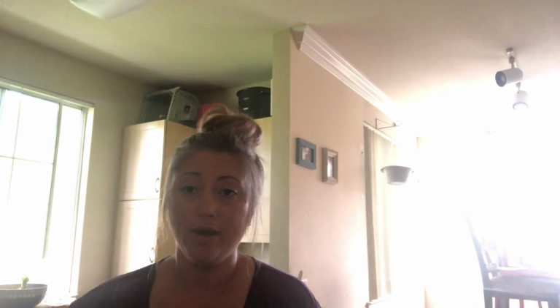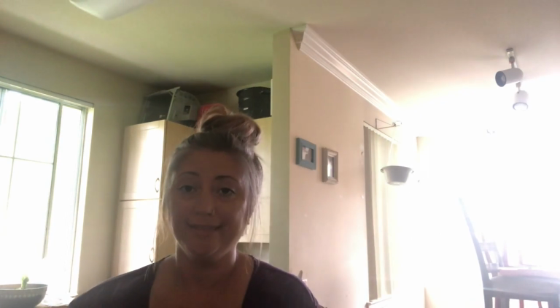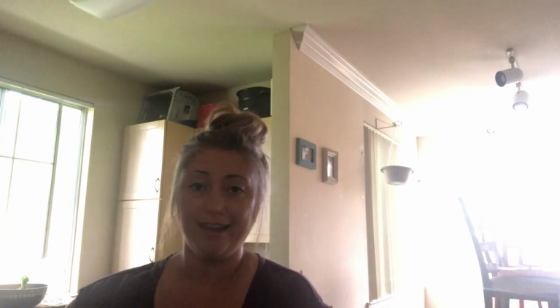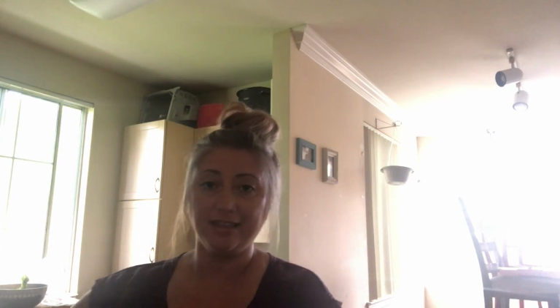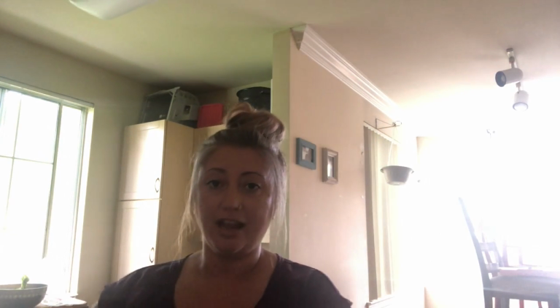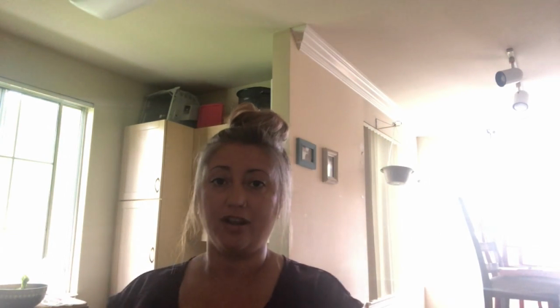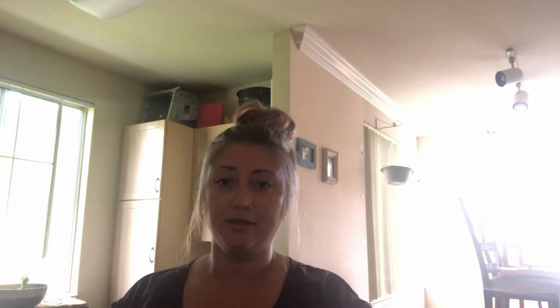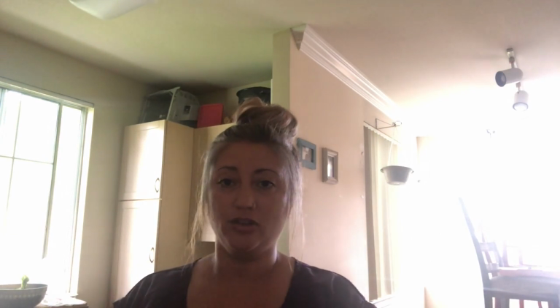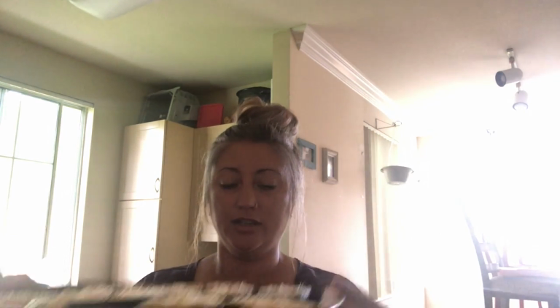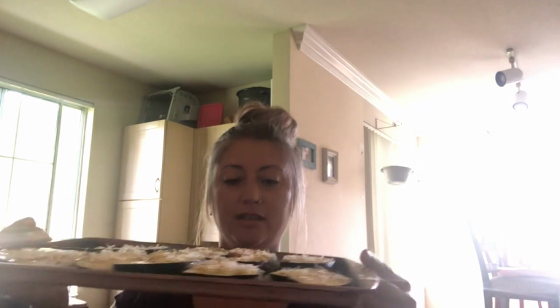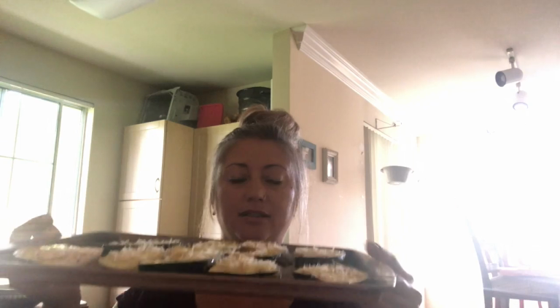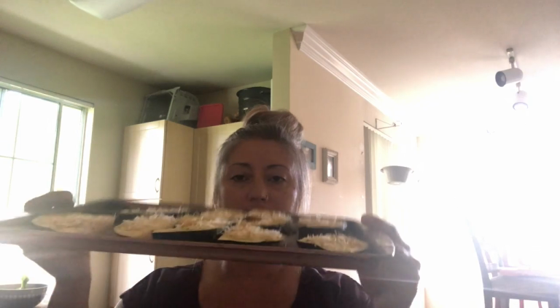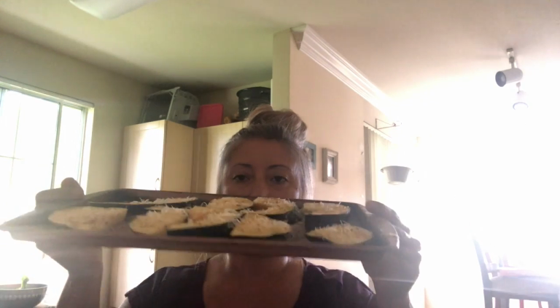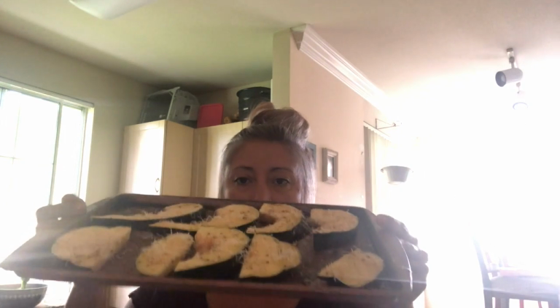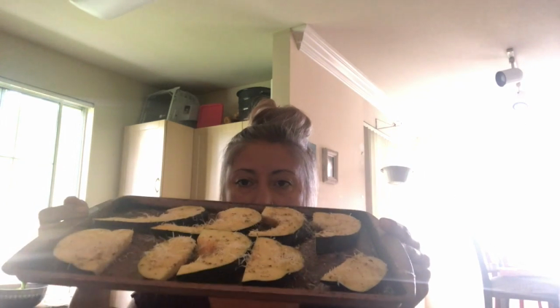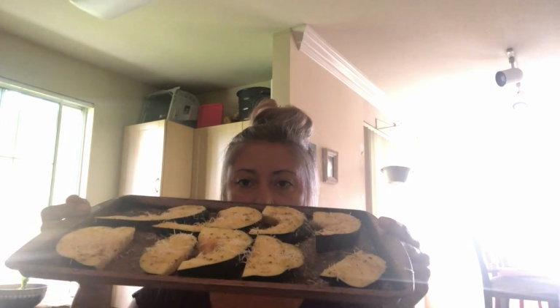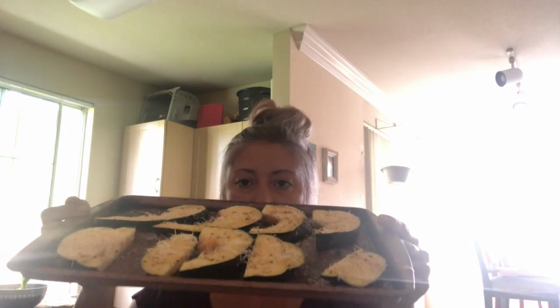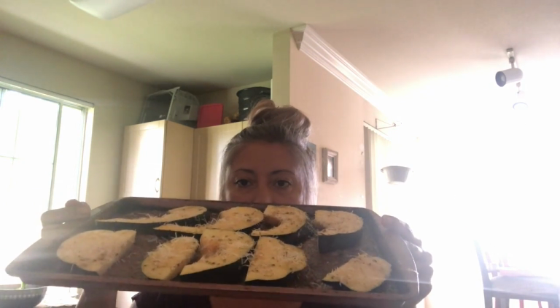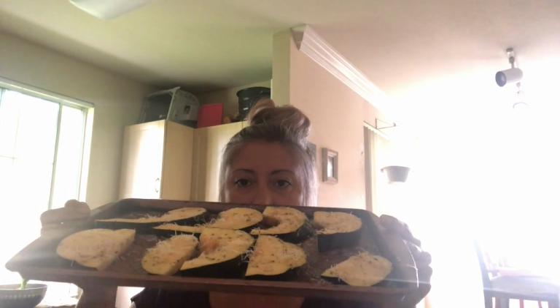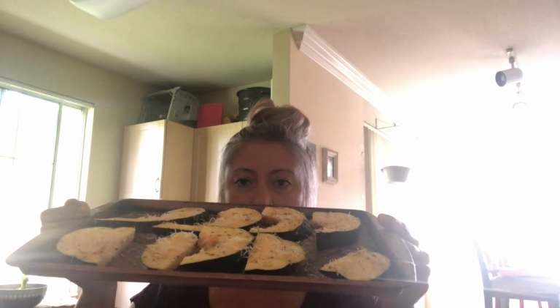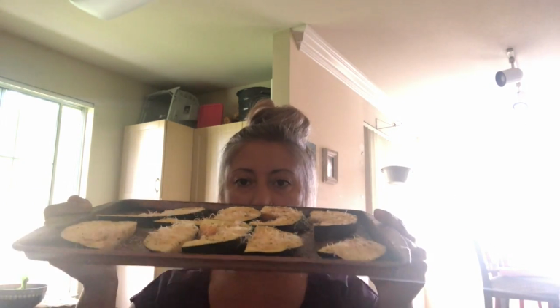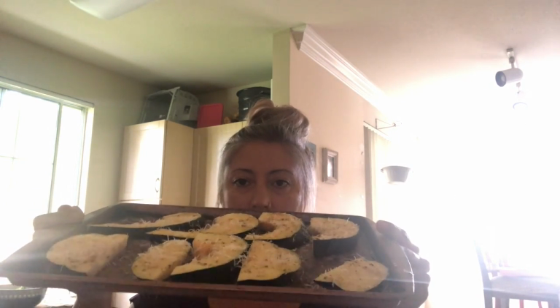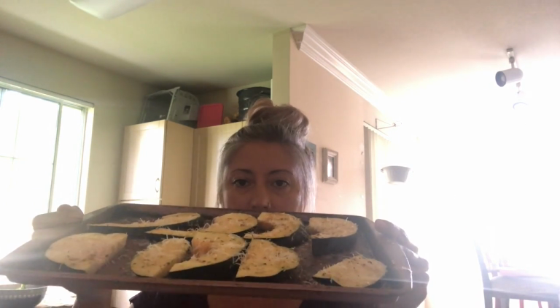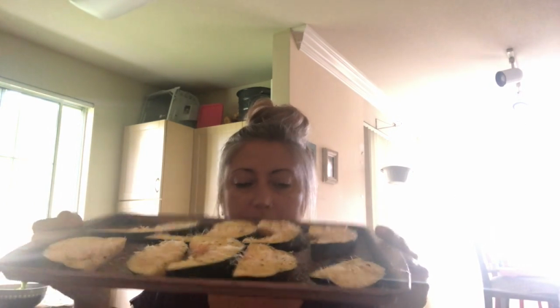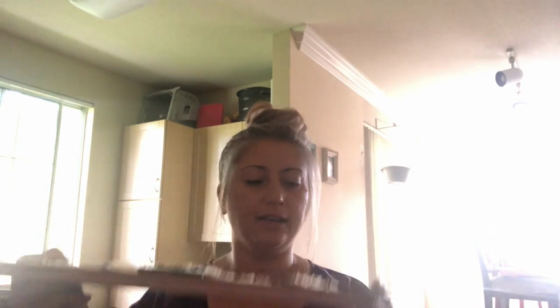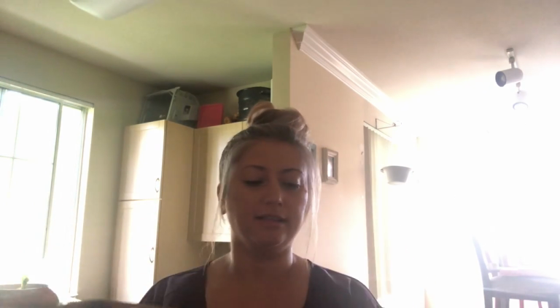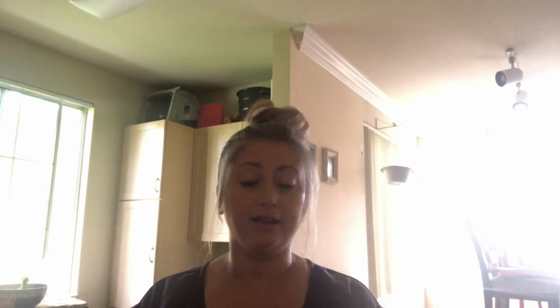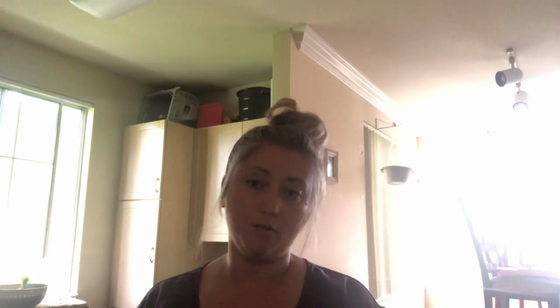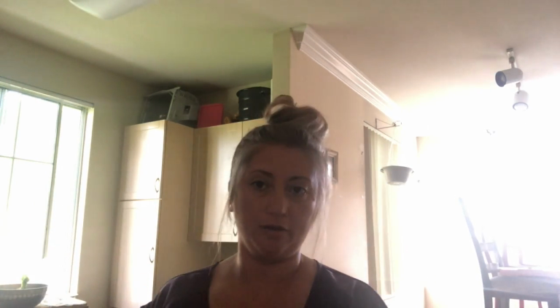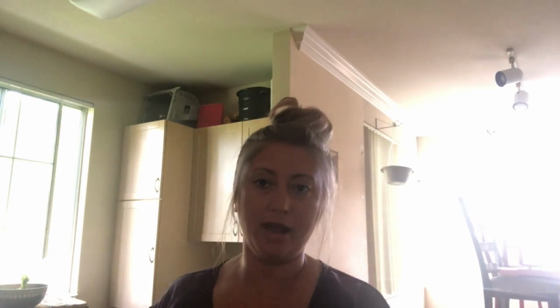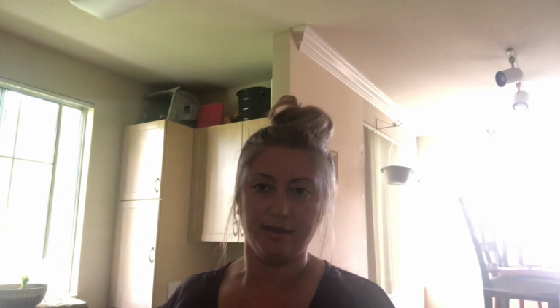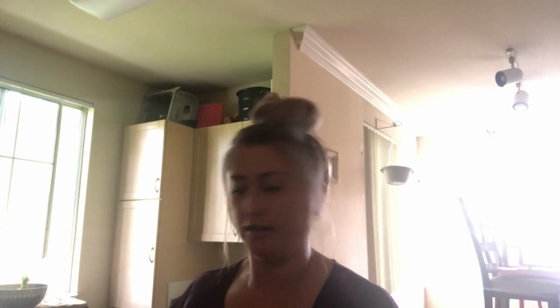One thing that I forgot to mention is the parmesan cheese. I forgot to do it so I went ahead and added it. Now I'm going to throw it back in the oven.